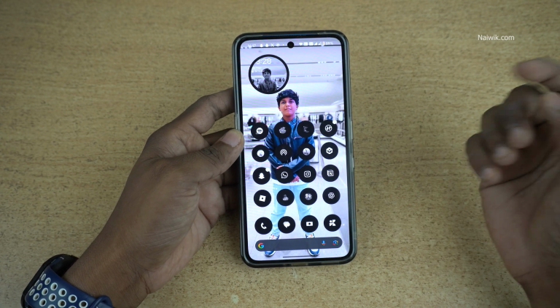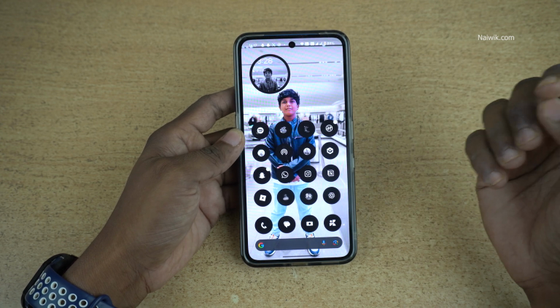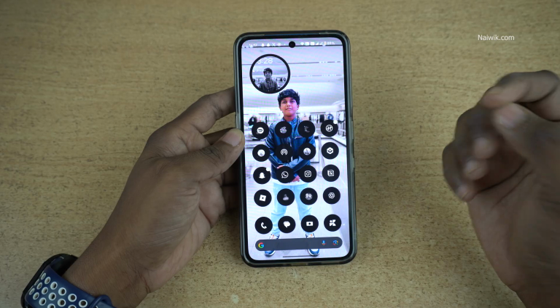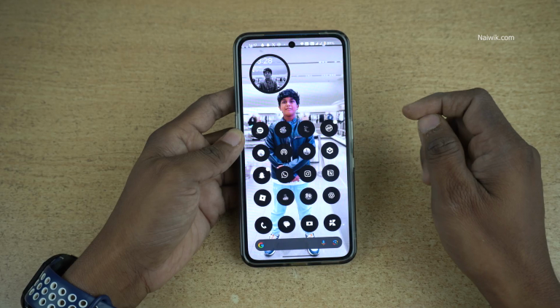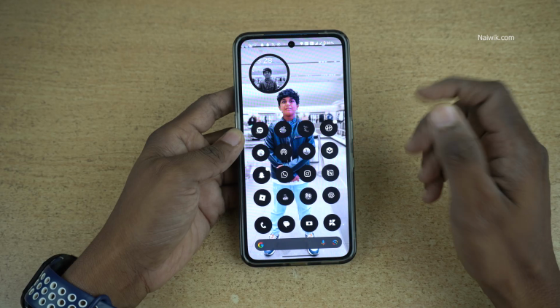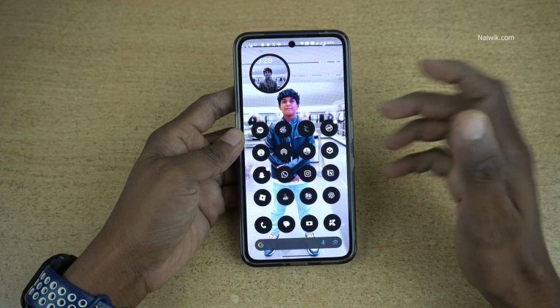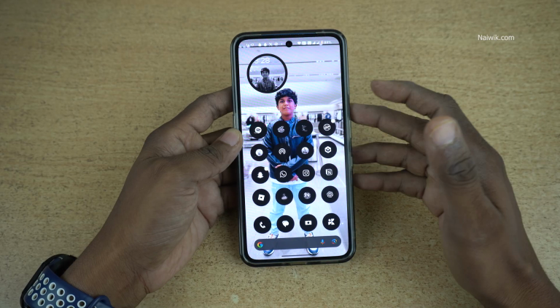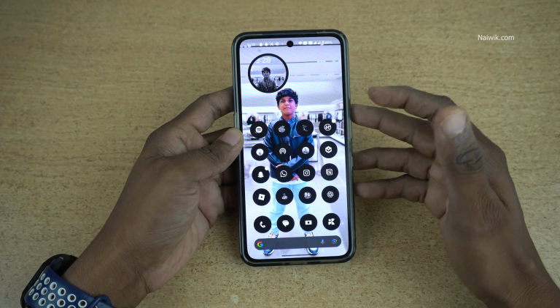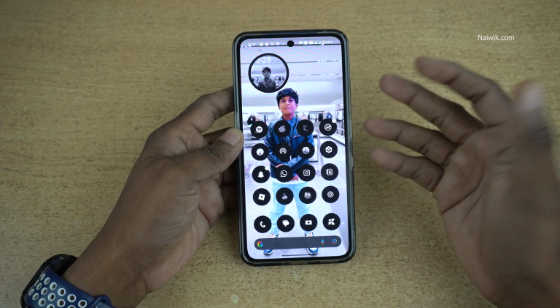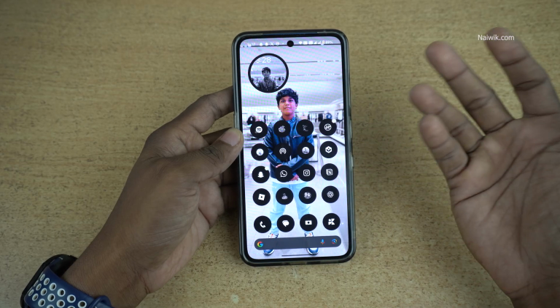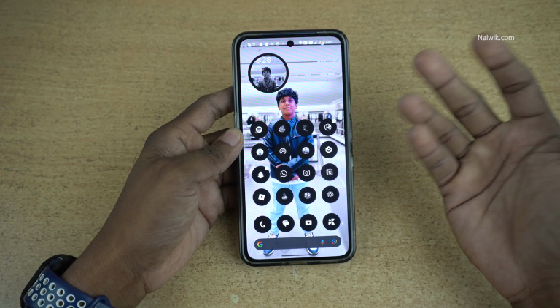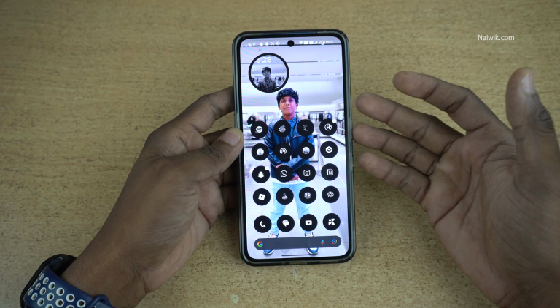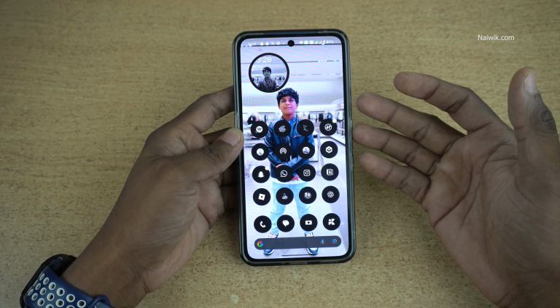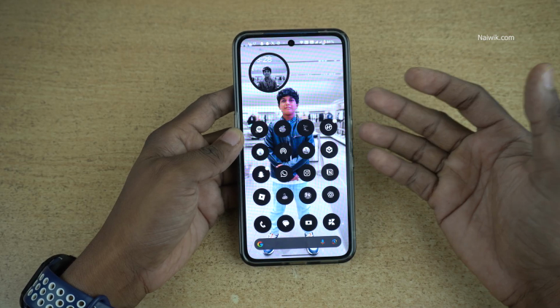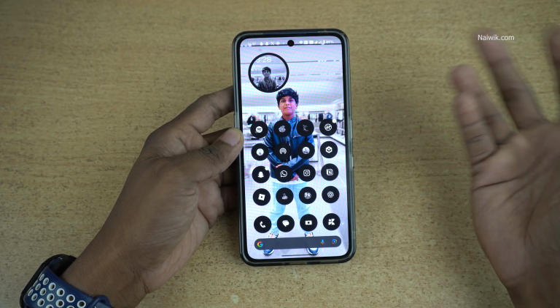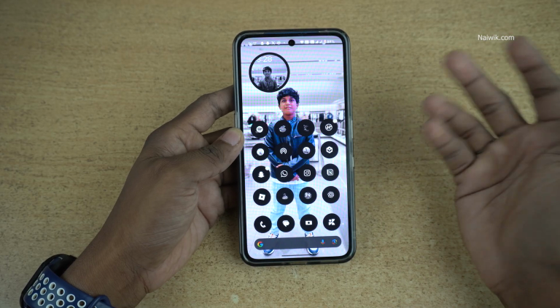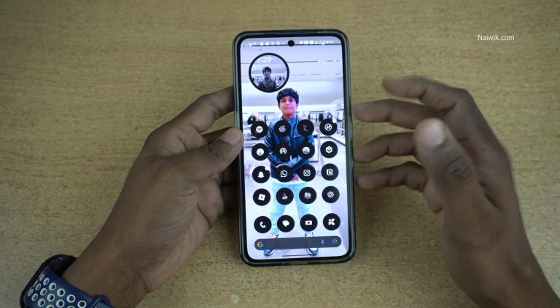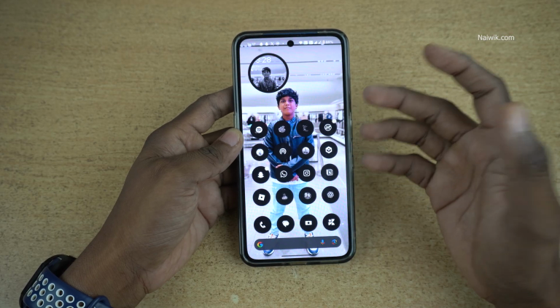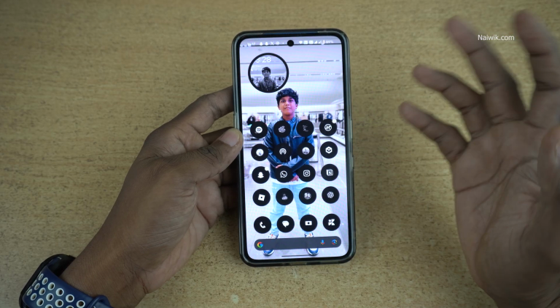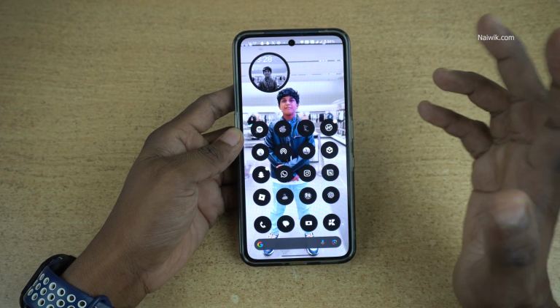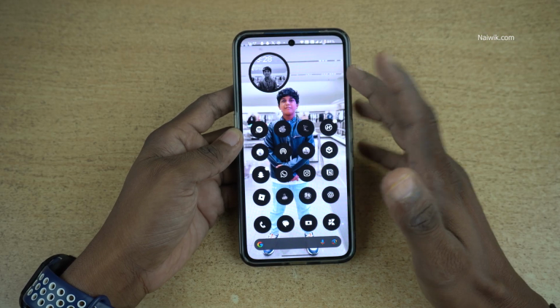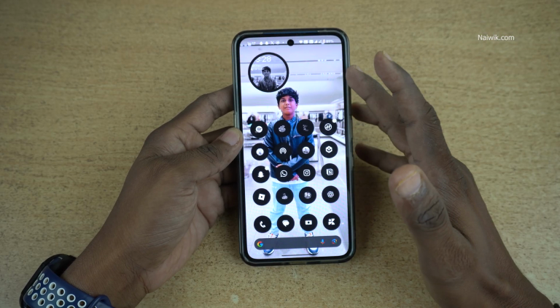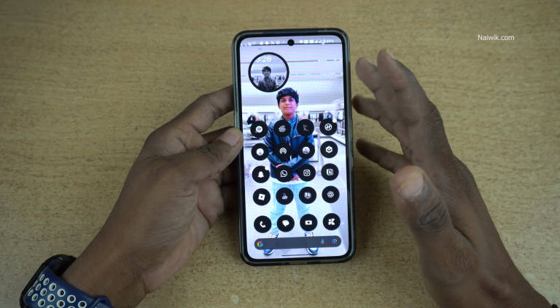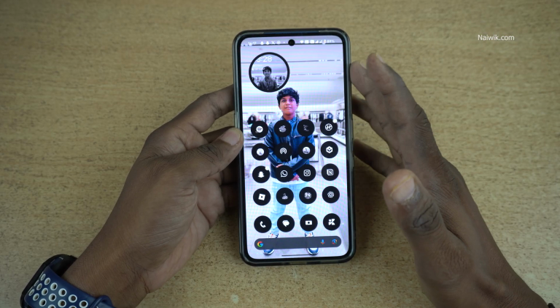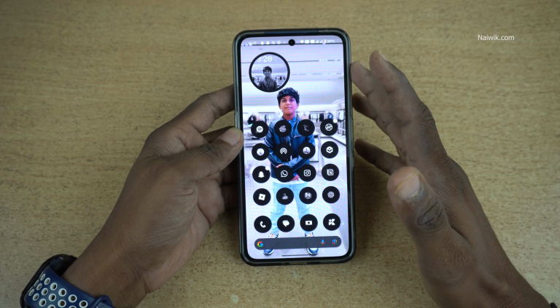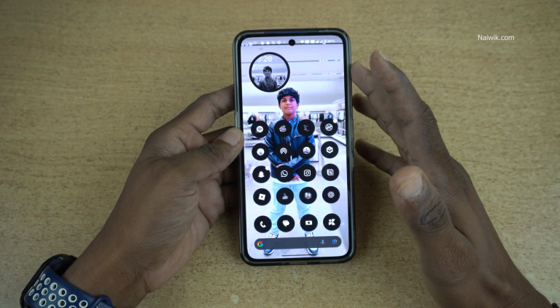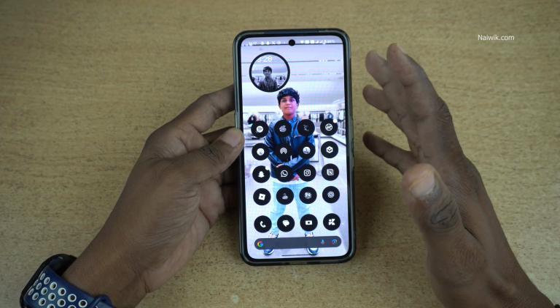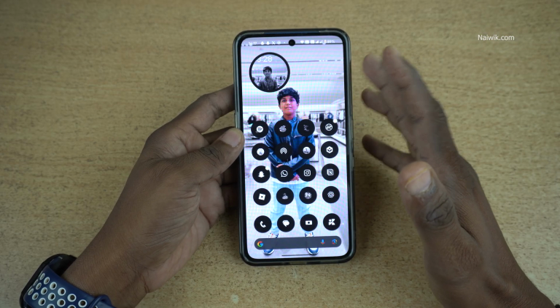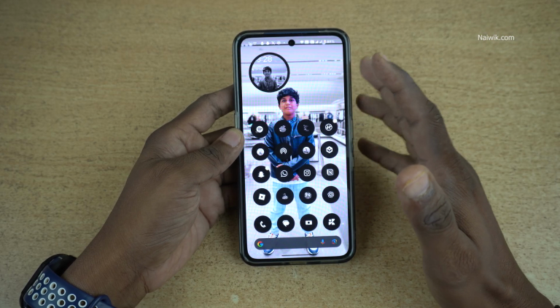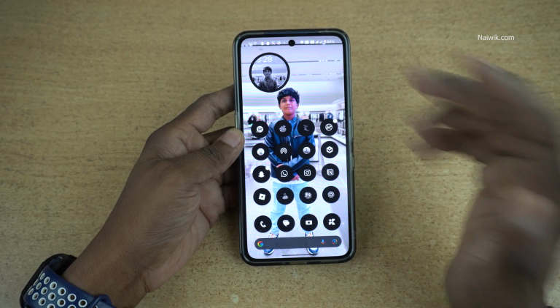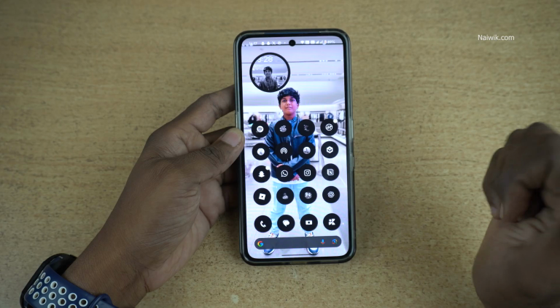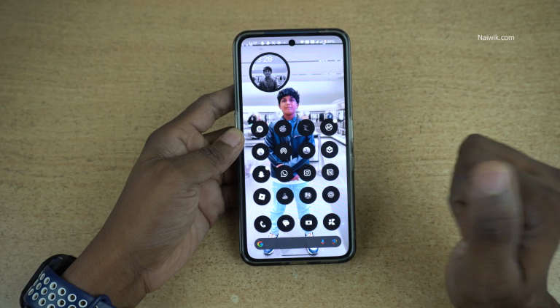Insert the Vodafone physical SIM on an Android phone or an iPhone. I have inserted the physical SIM on my Android phone.